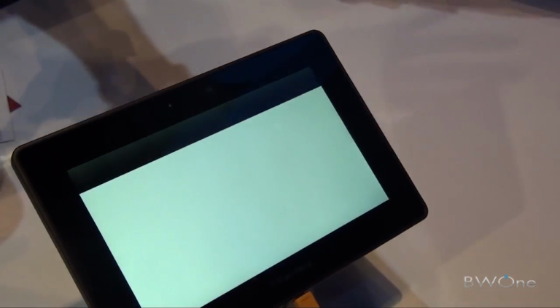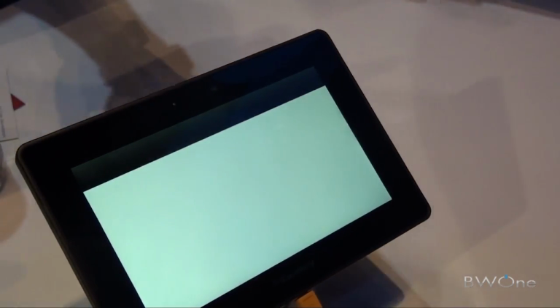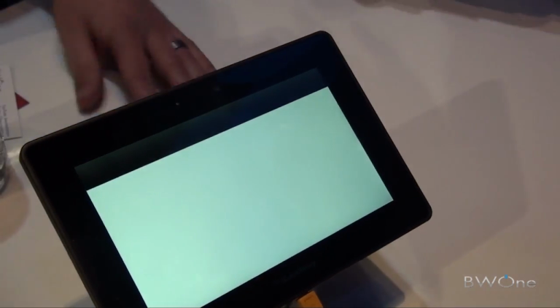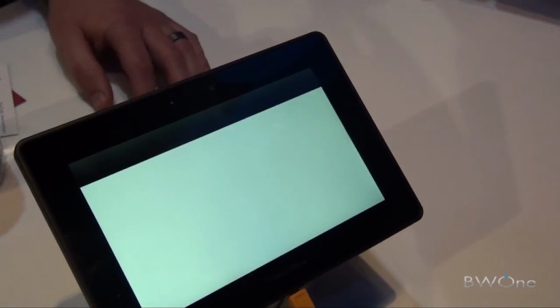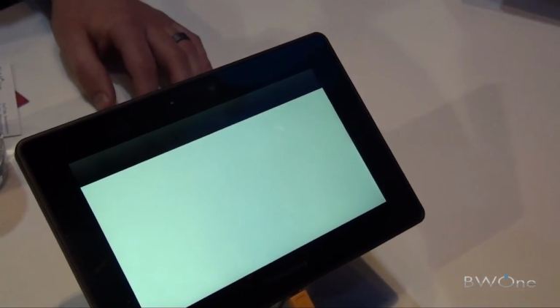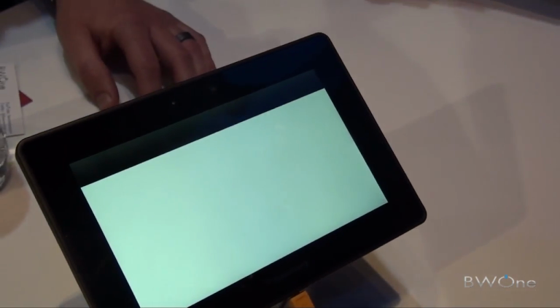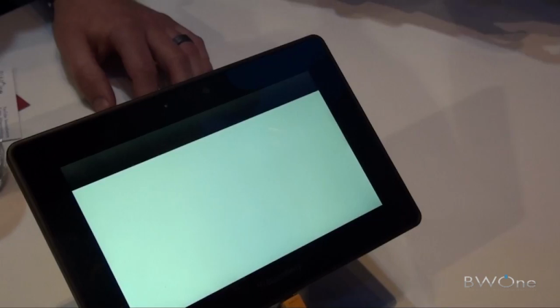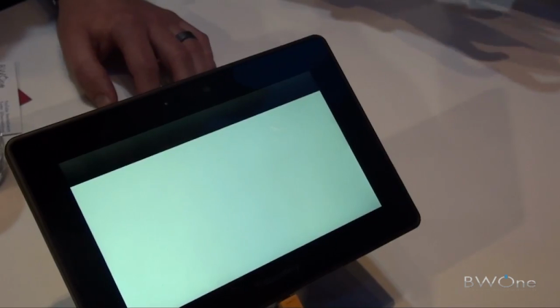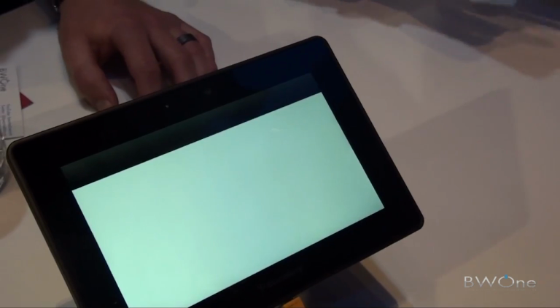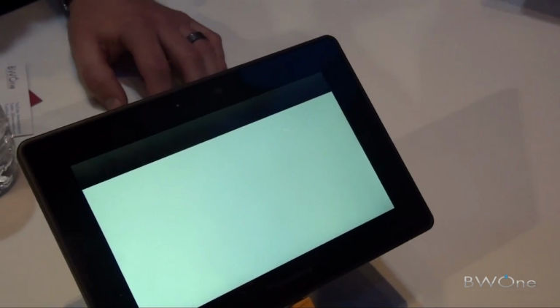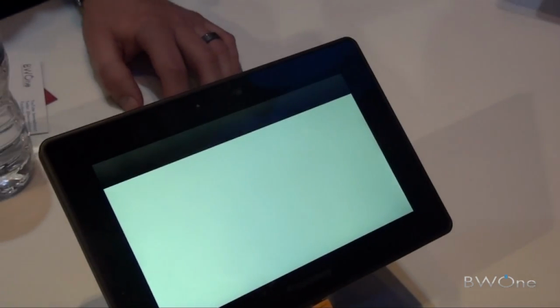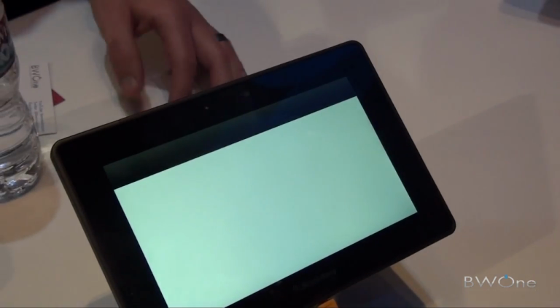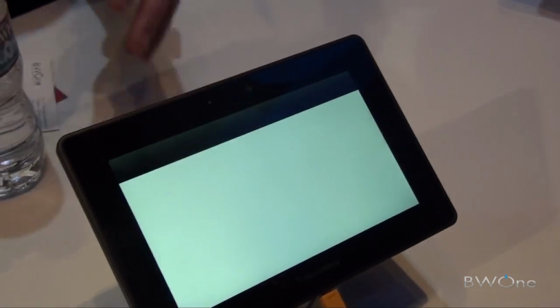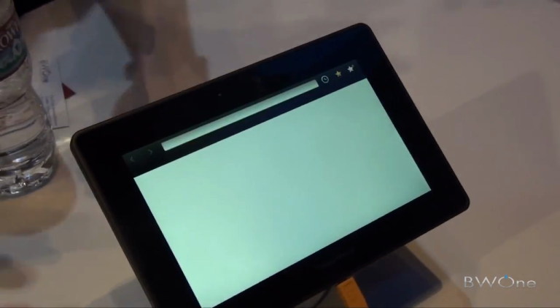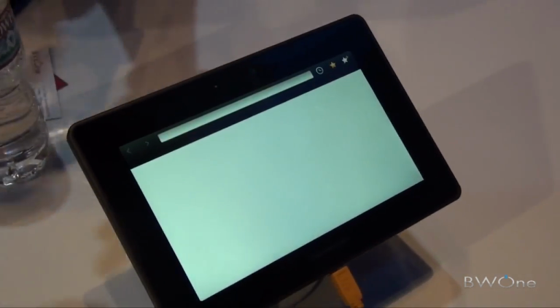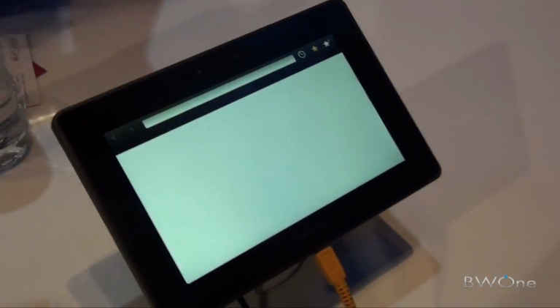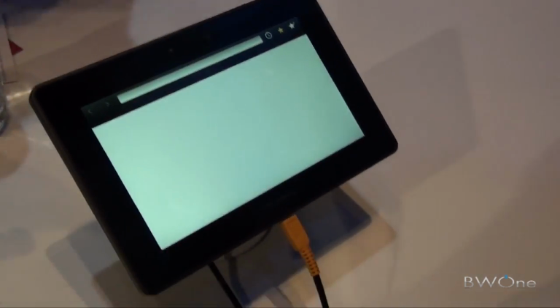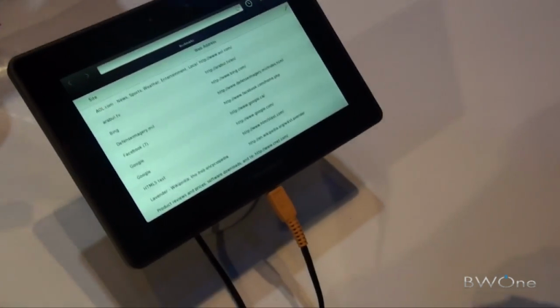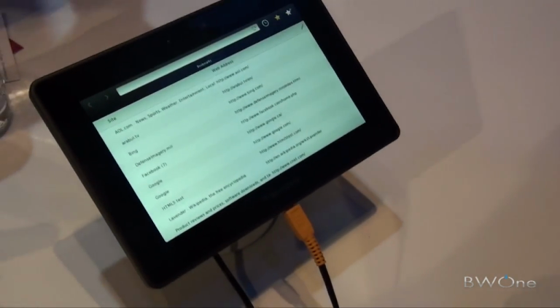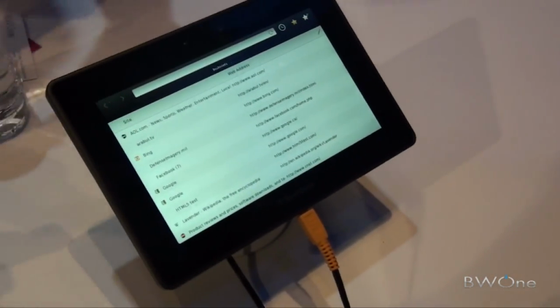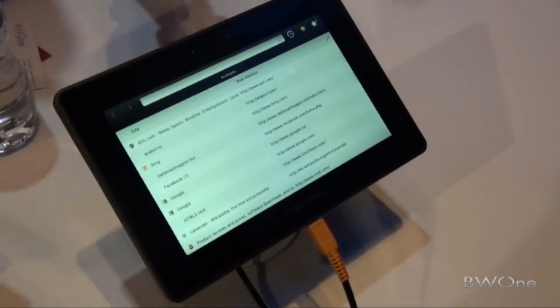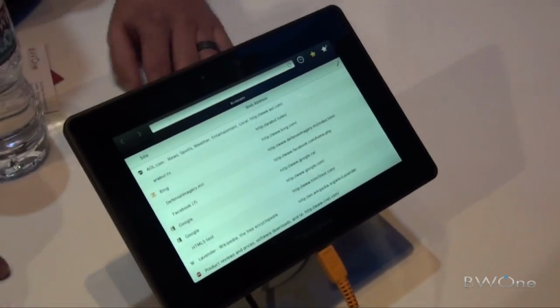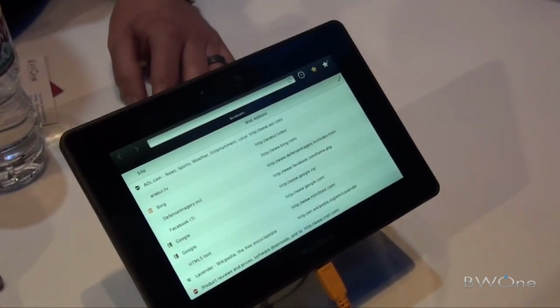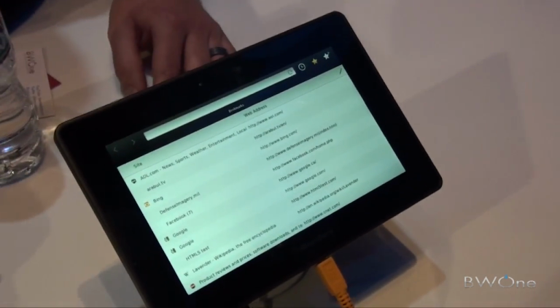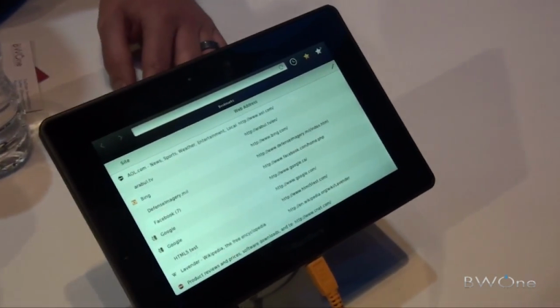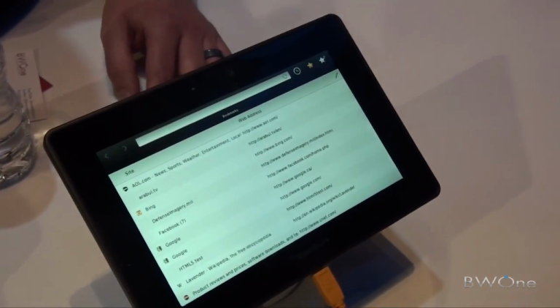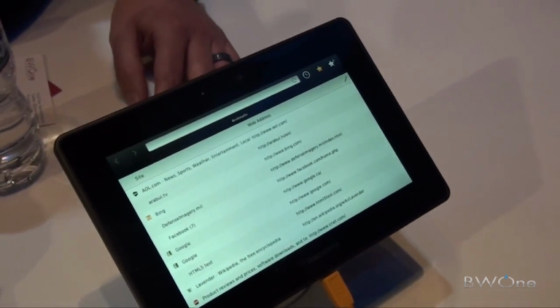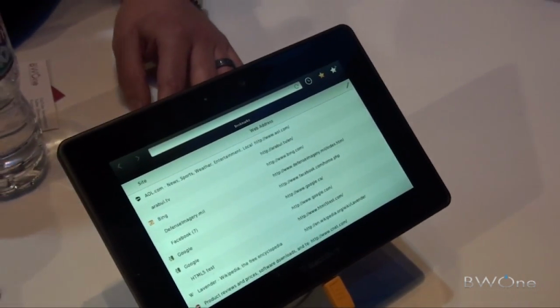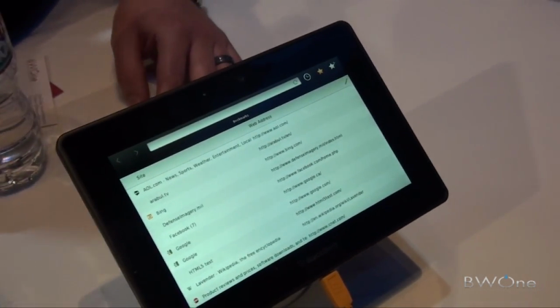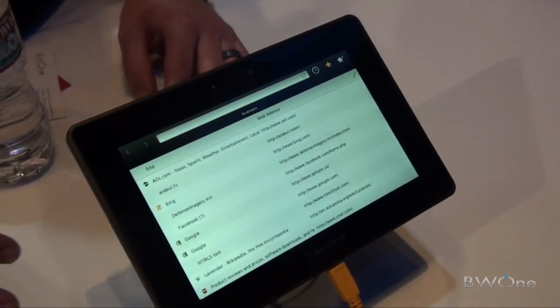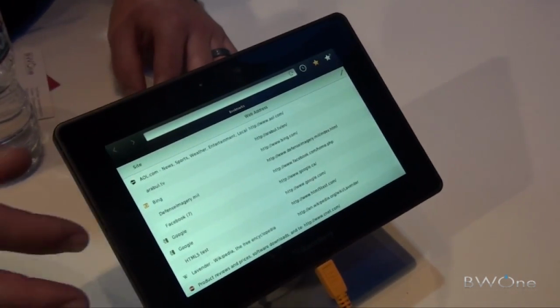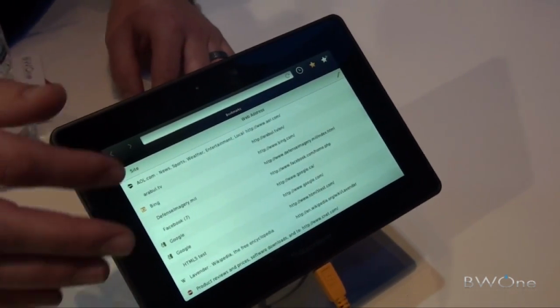Make sure you check things out while you're here at CES. You'll notice full Flash capabilities, loads of websites open.